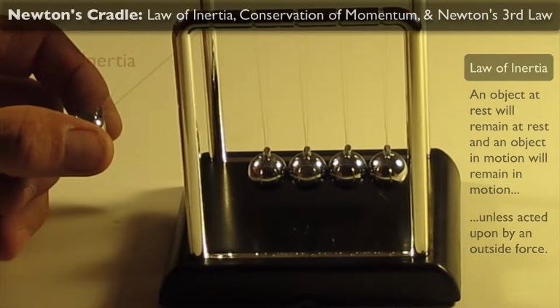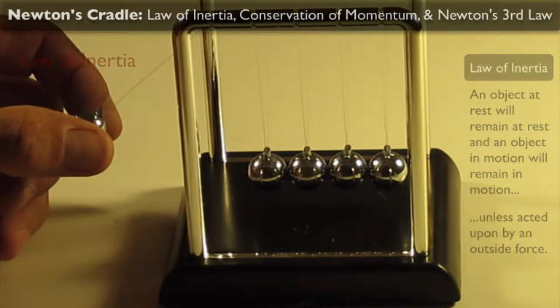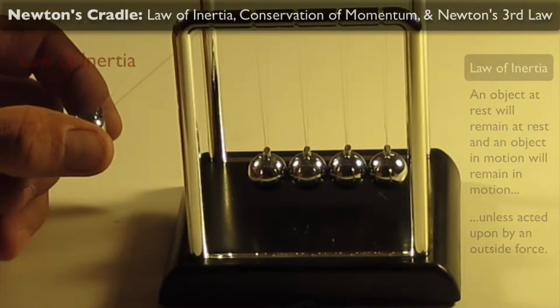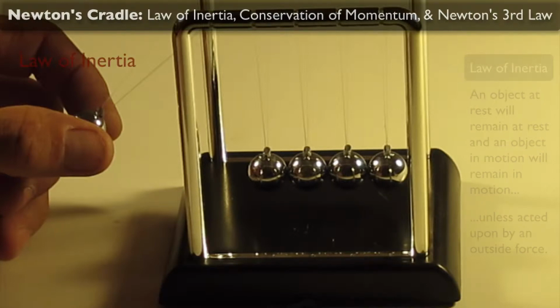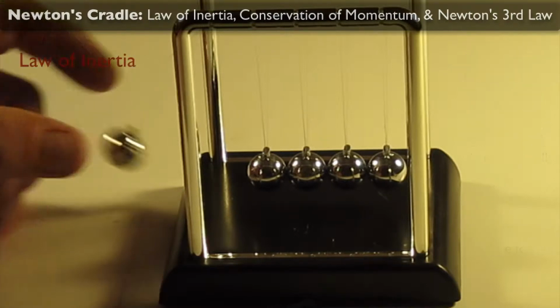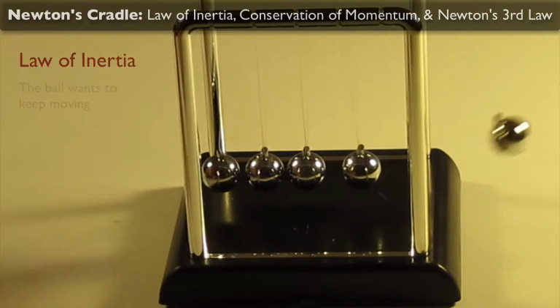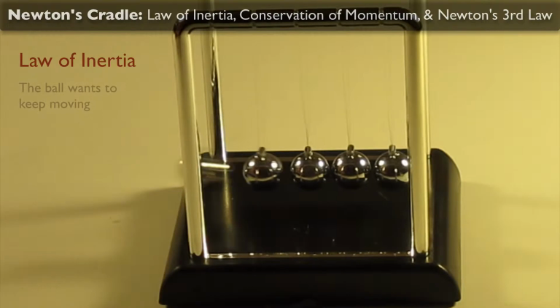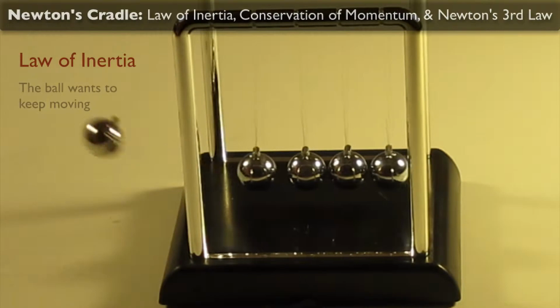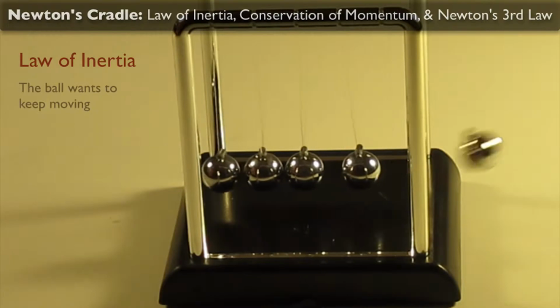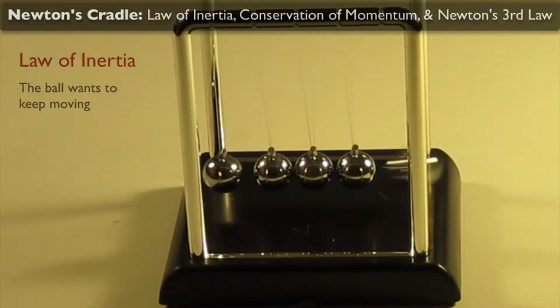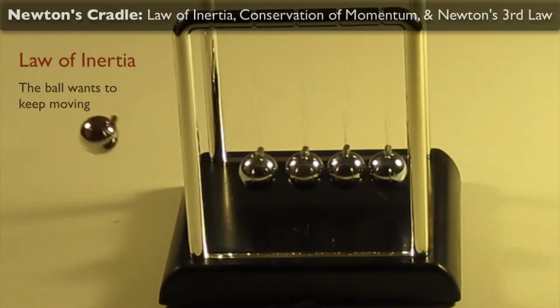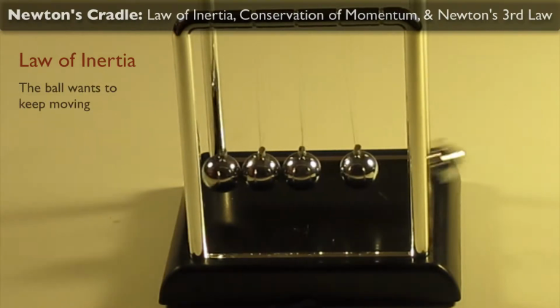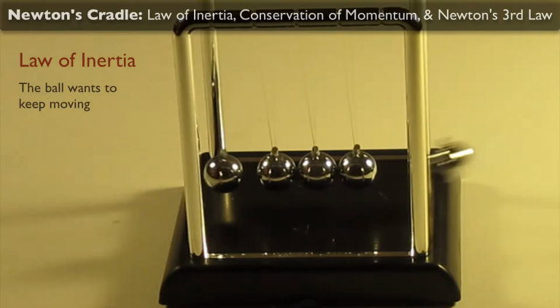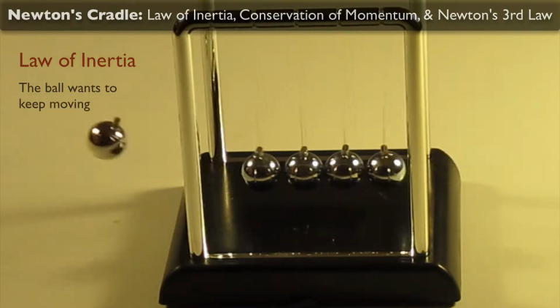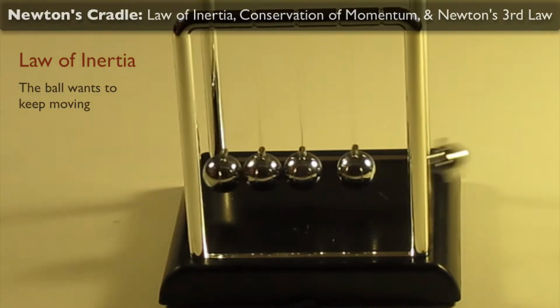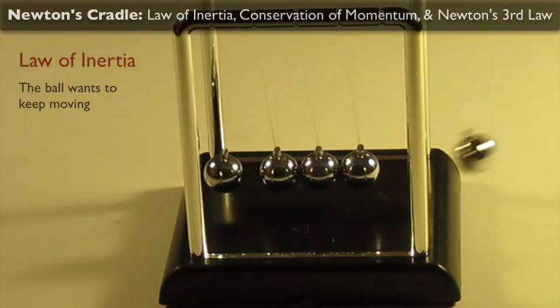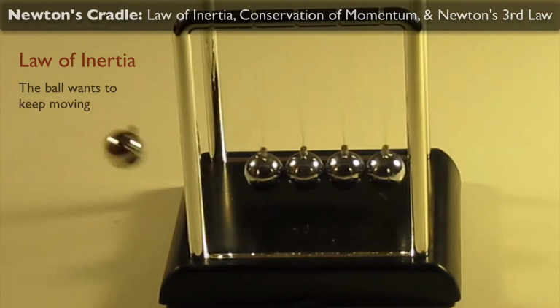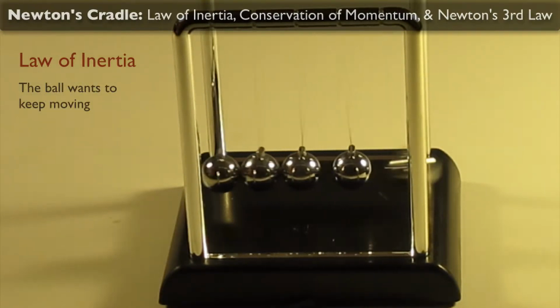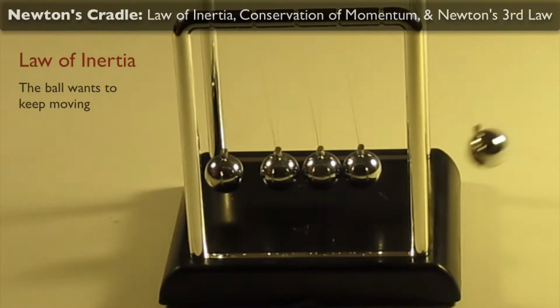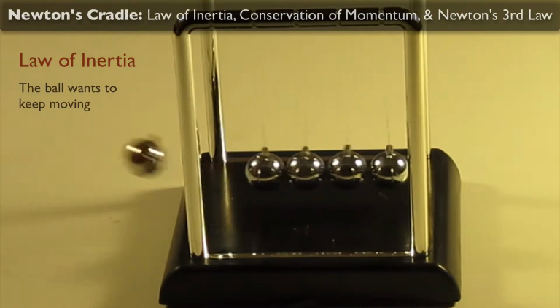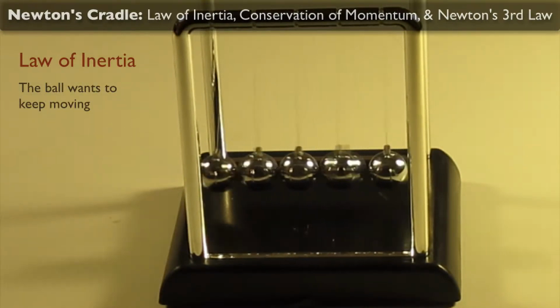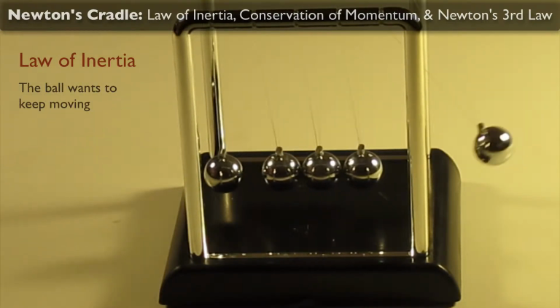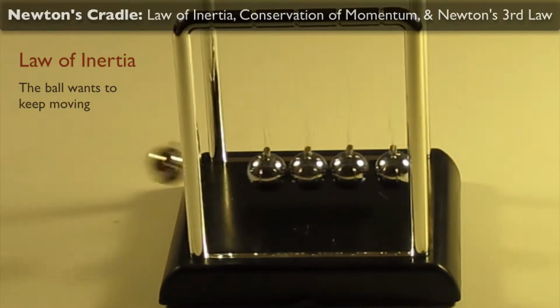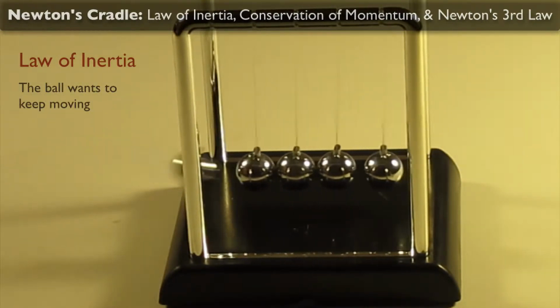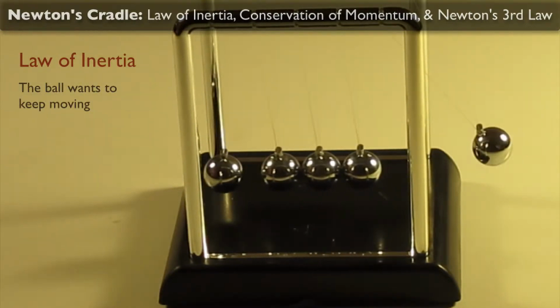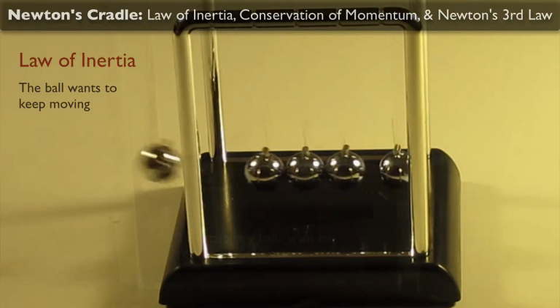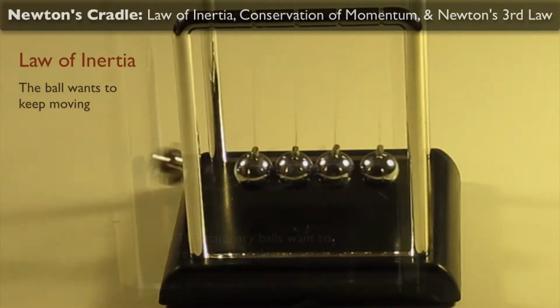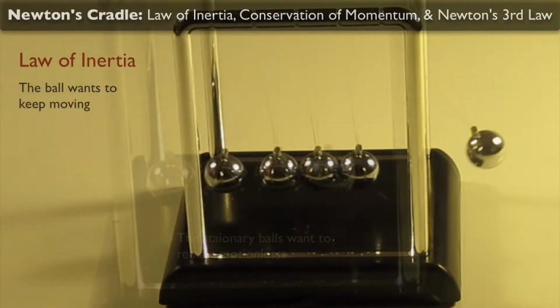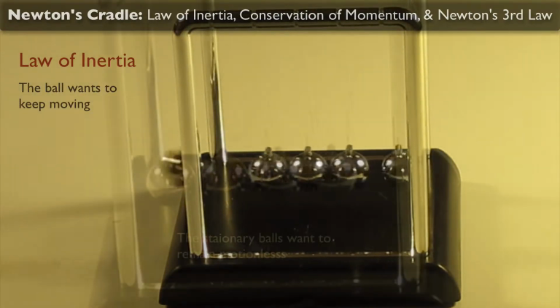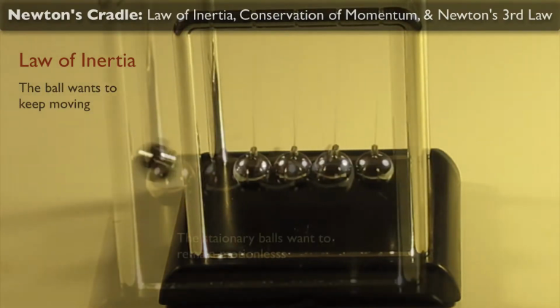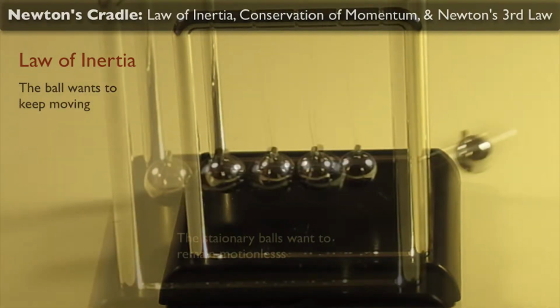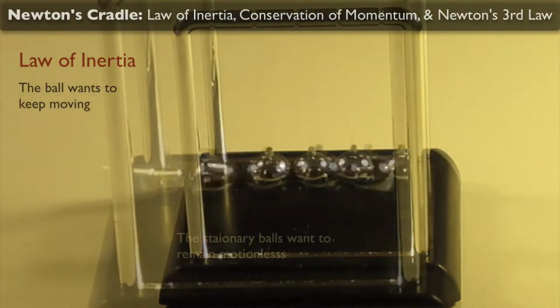So with our demo, the ball wants to keep moving, whereas the stationary balls want to stay motionless.